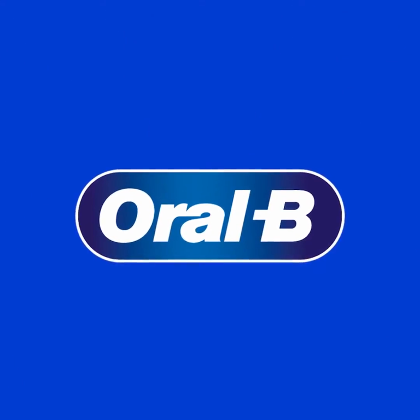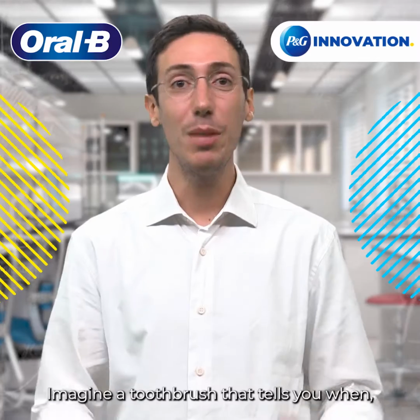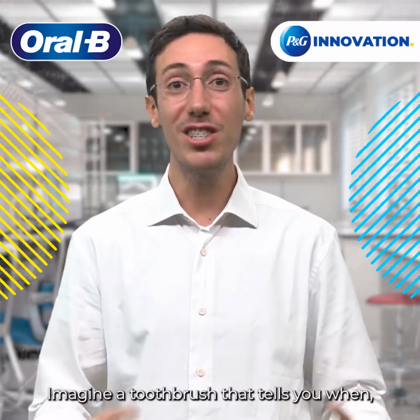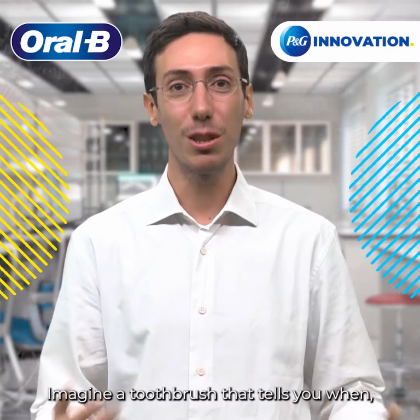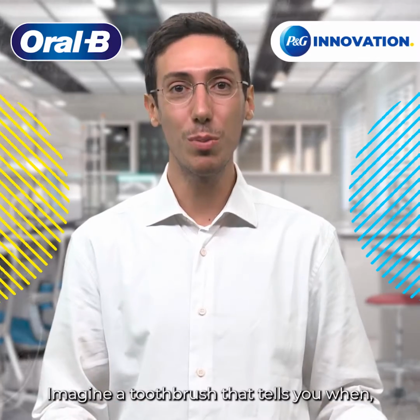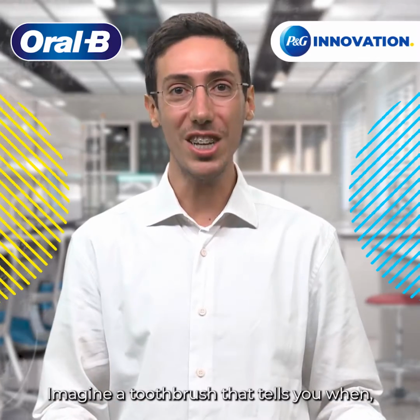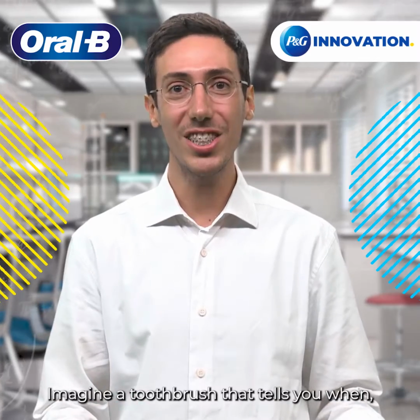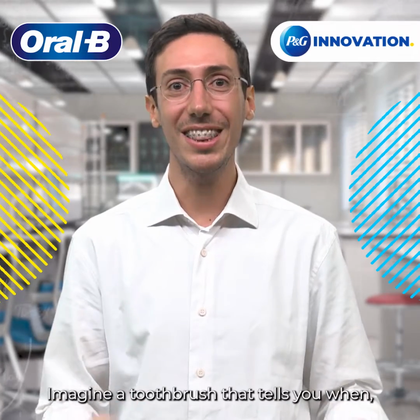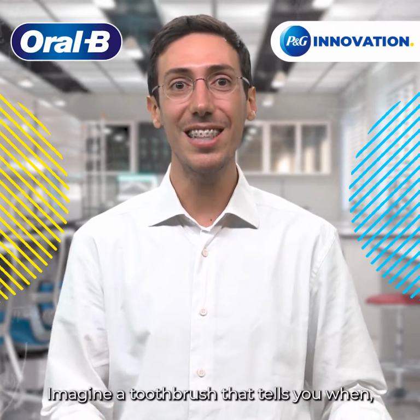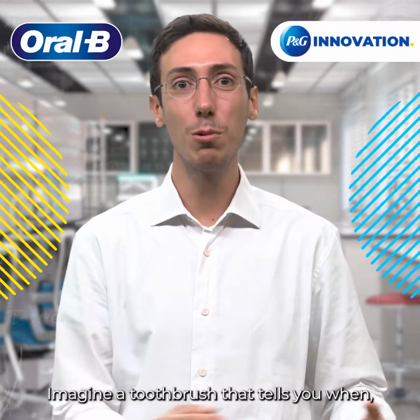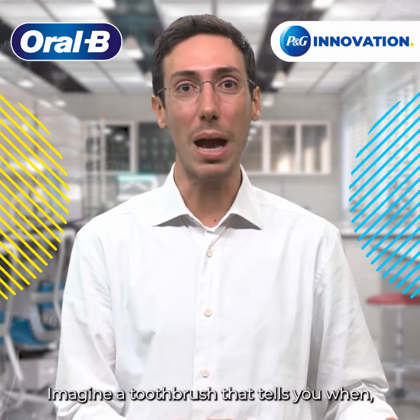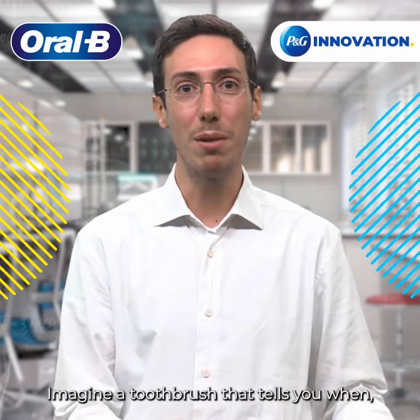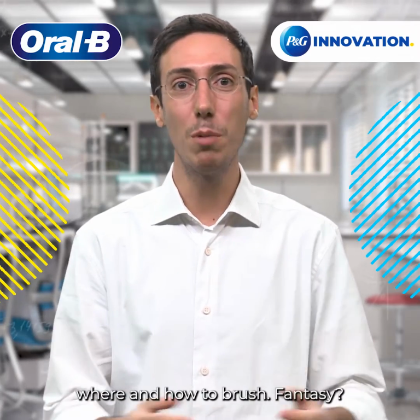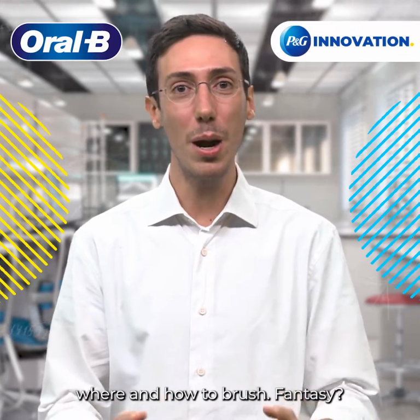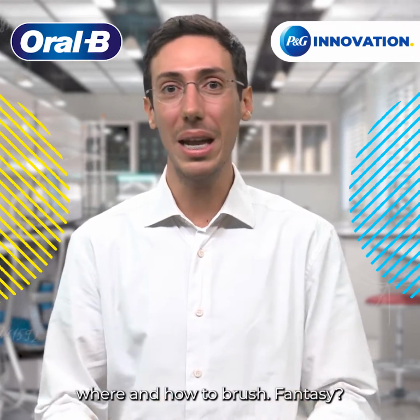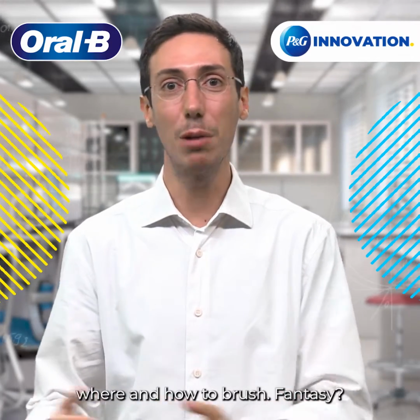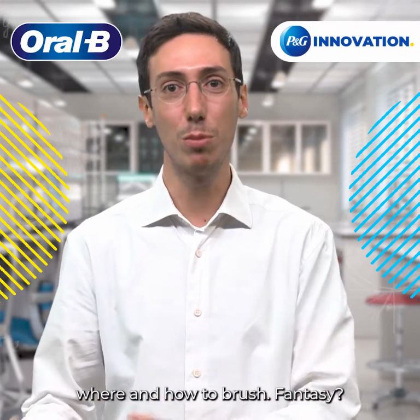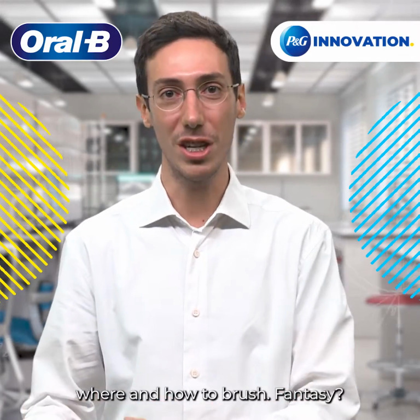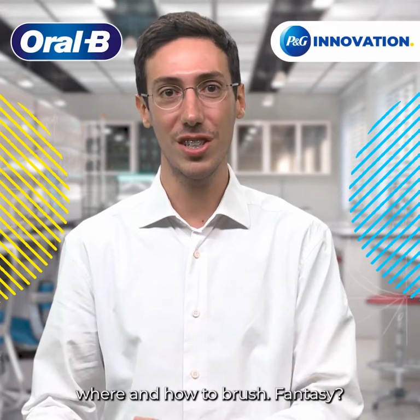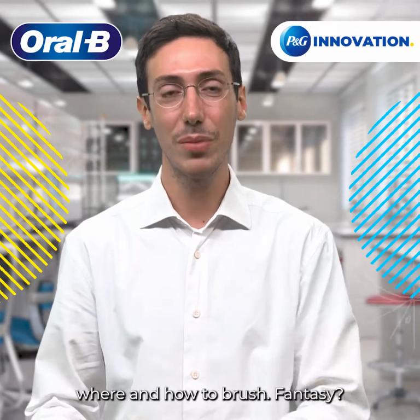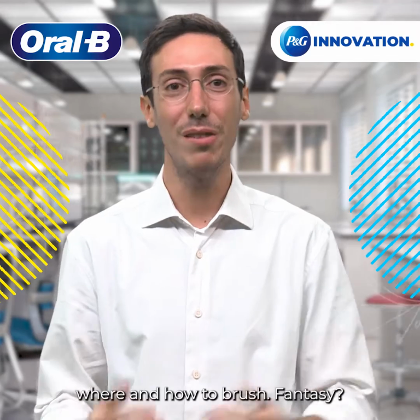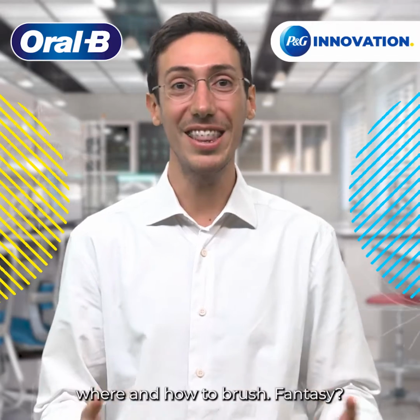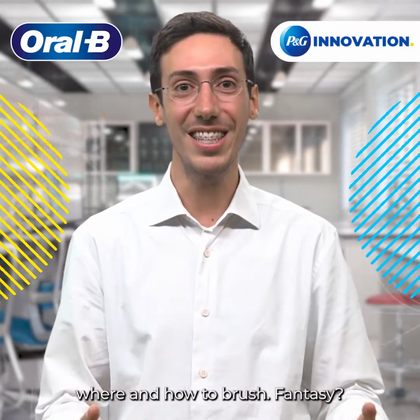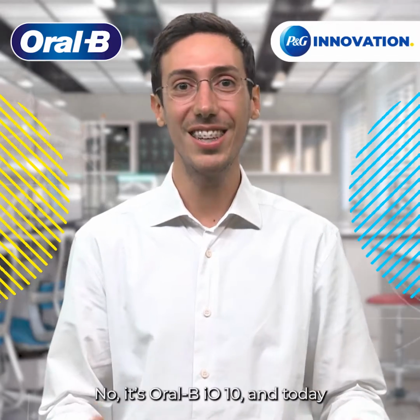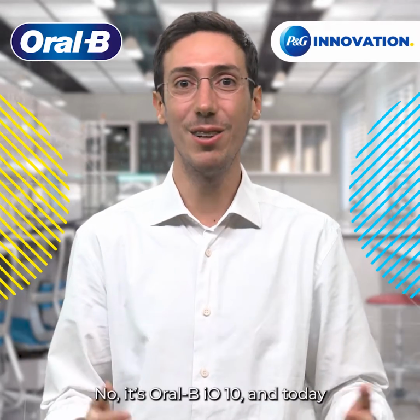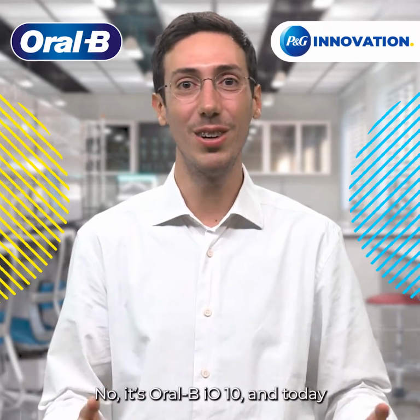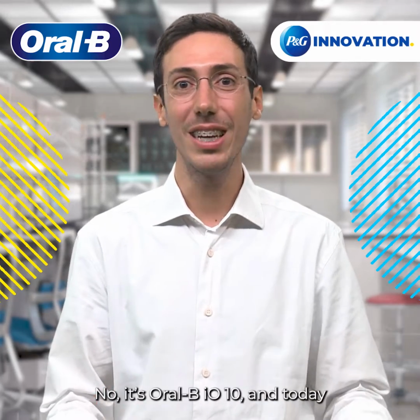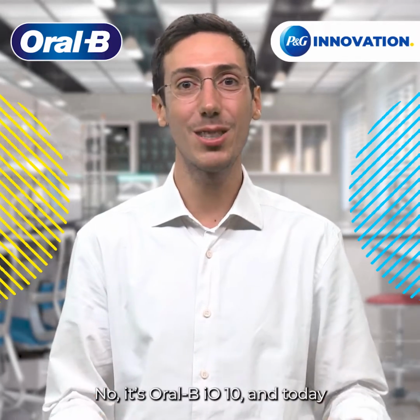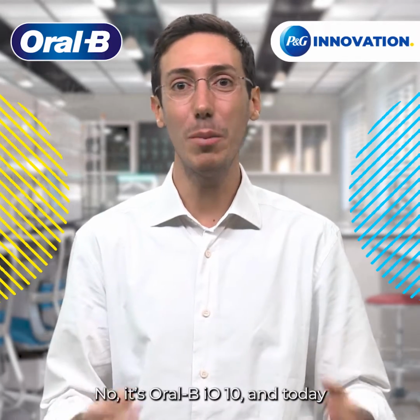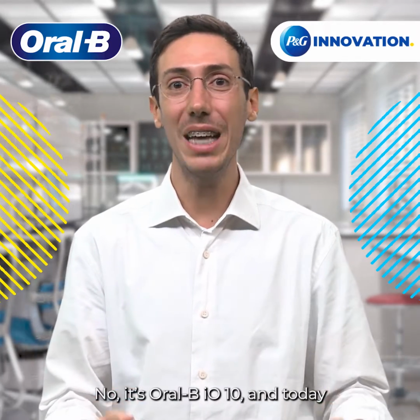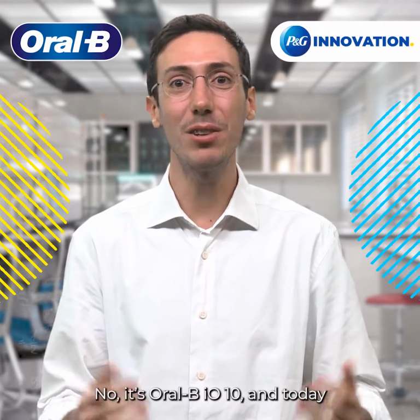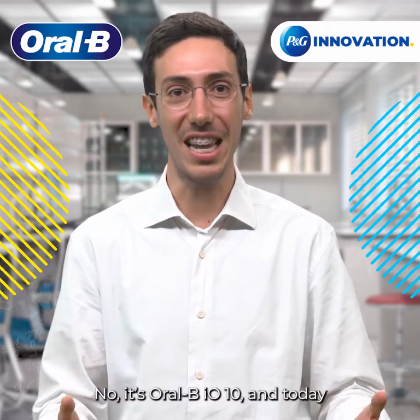Imagine a toothbrush that tells you when, where and how to brush. Fantasy? No, it's Oral-B IO10.